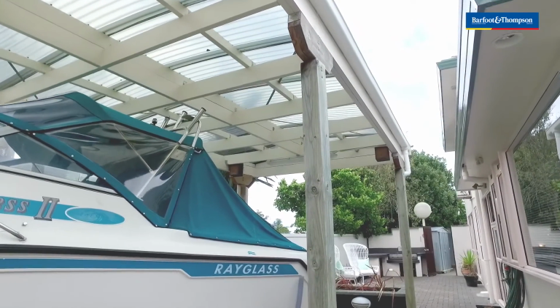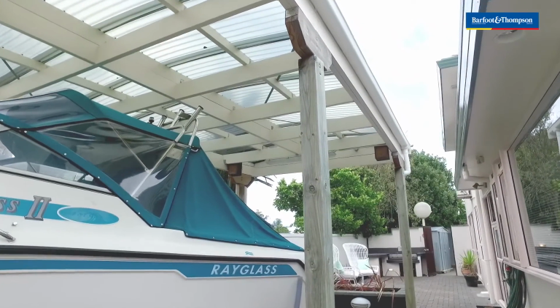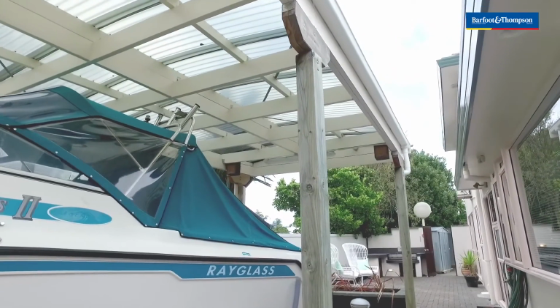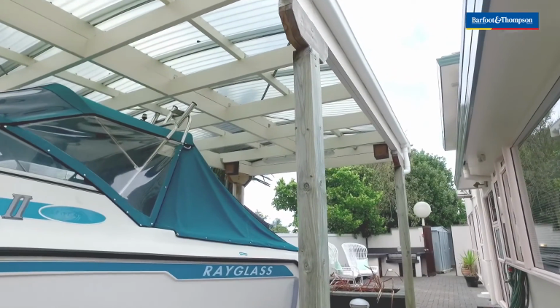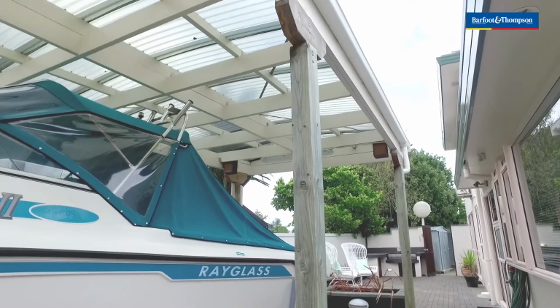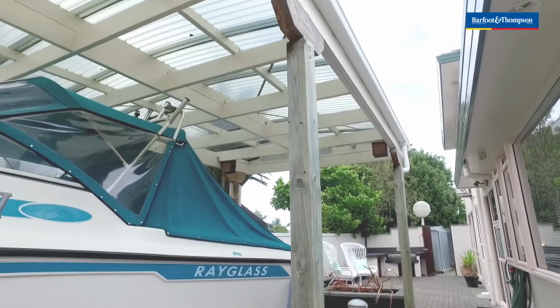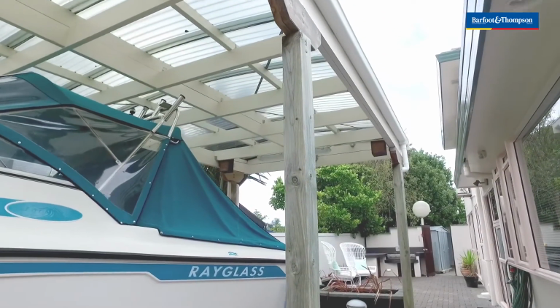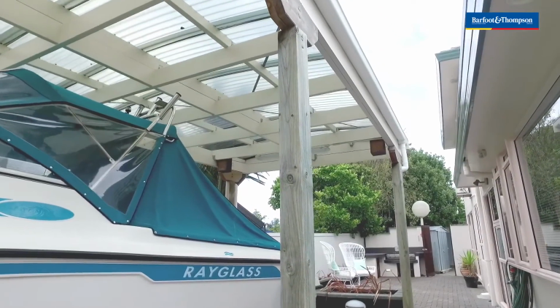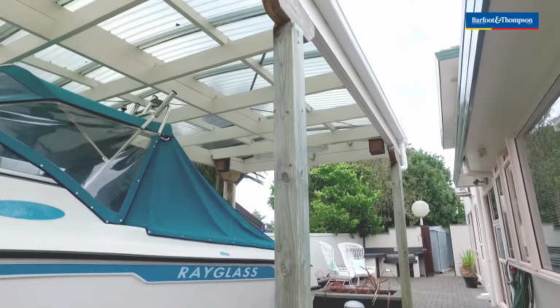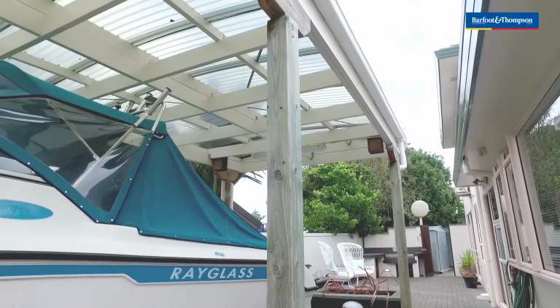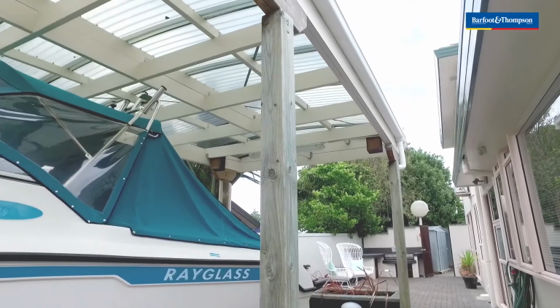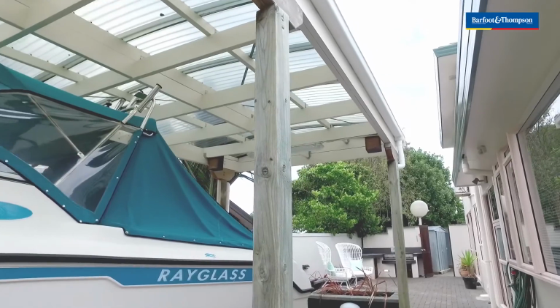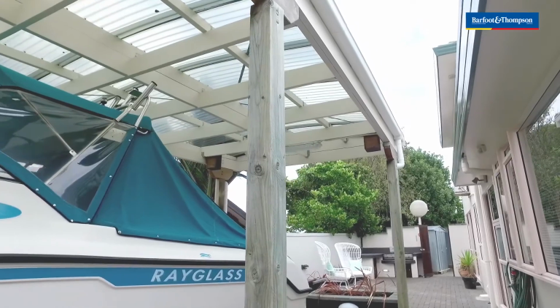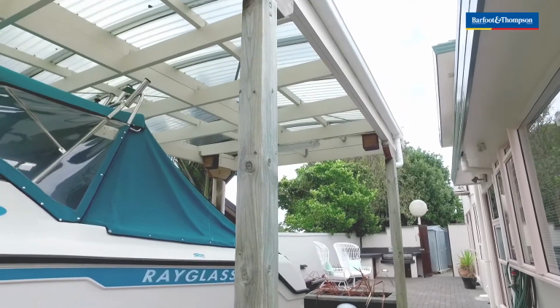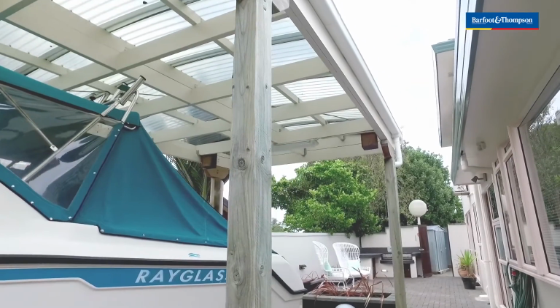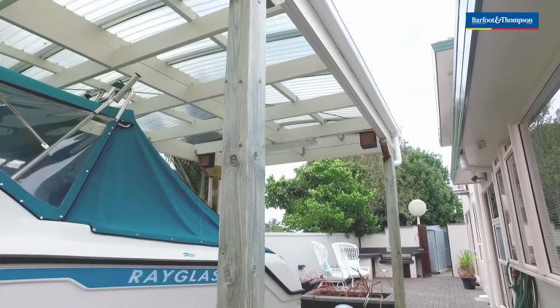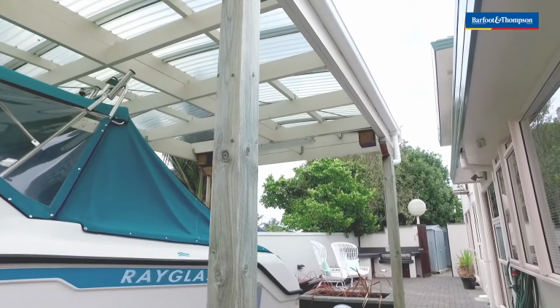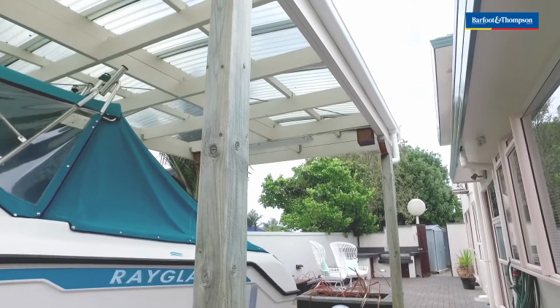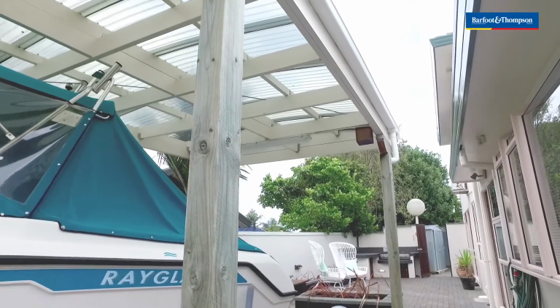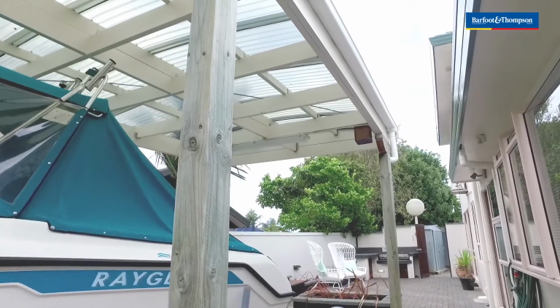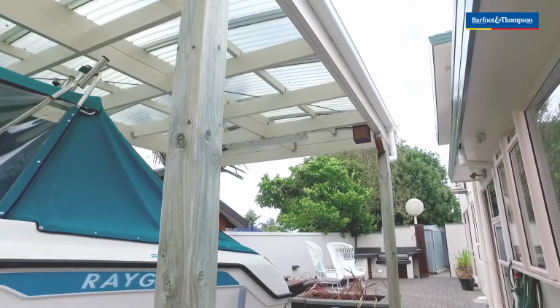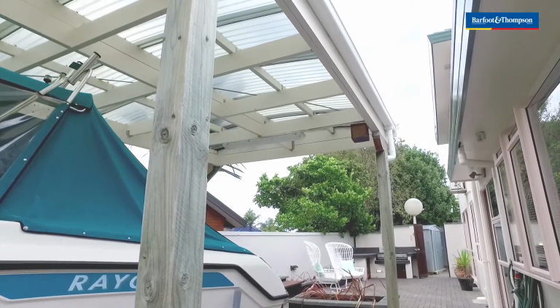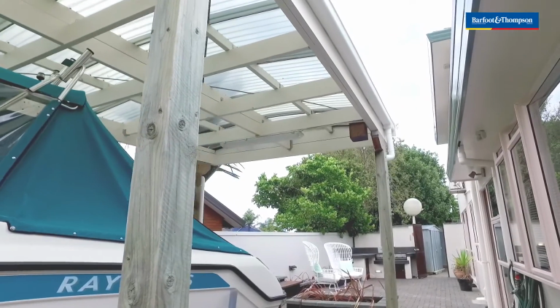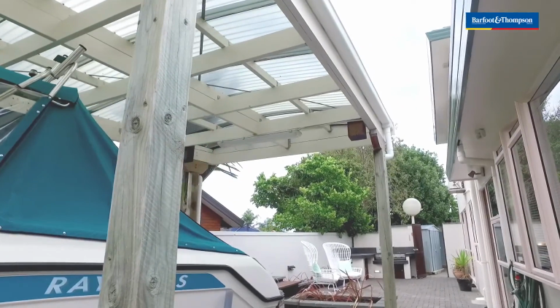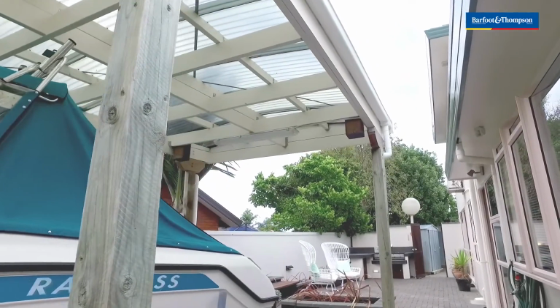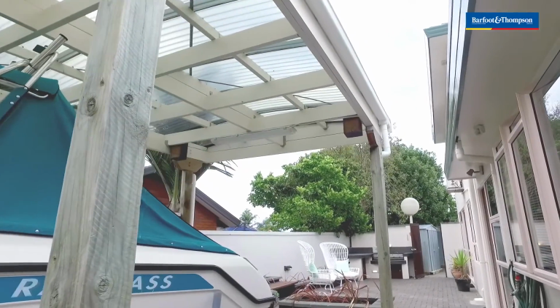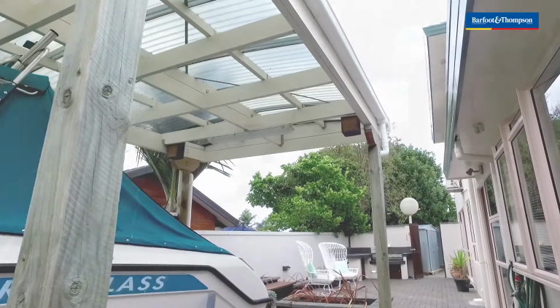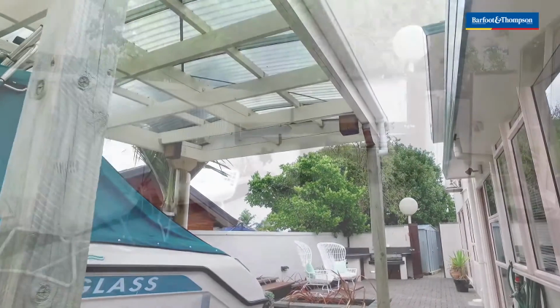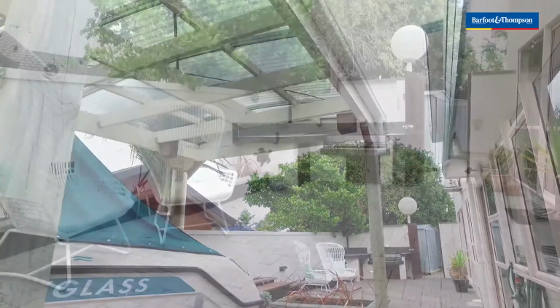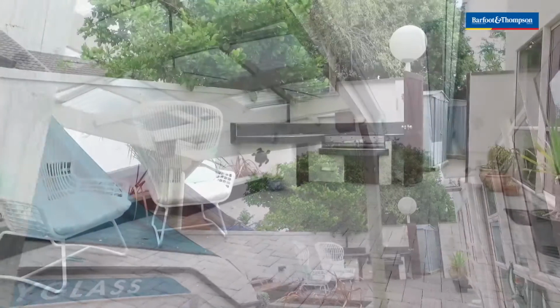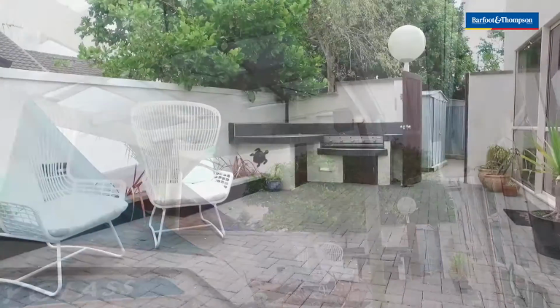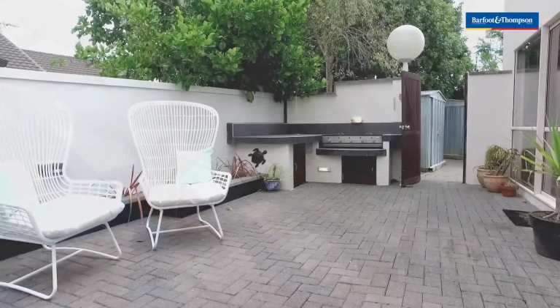Behind me is the entertainment area, the barbecue, and a private yard.